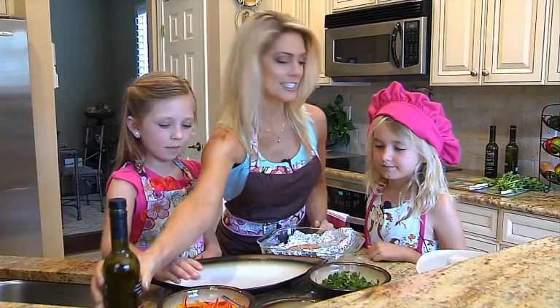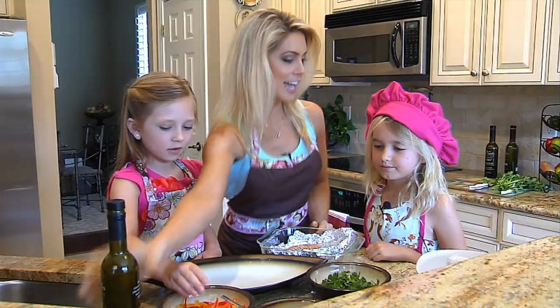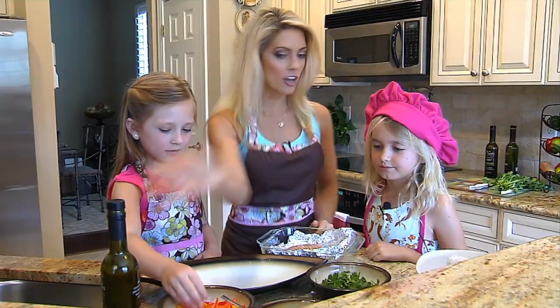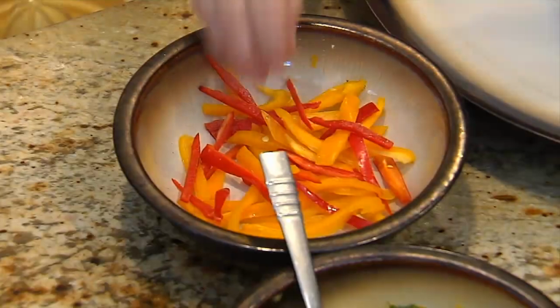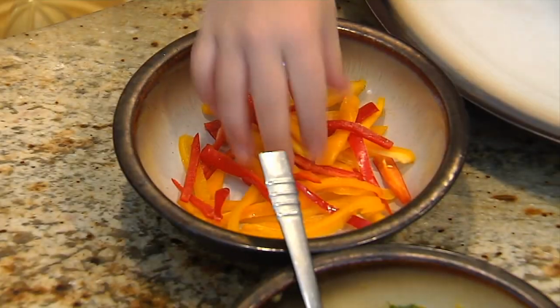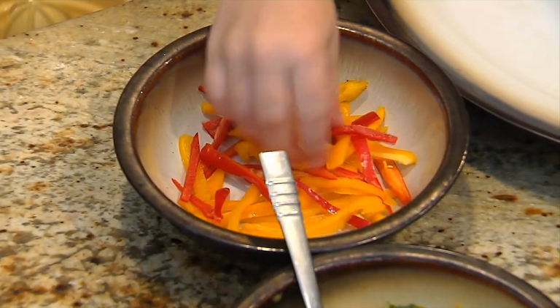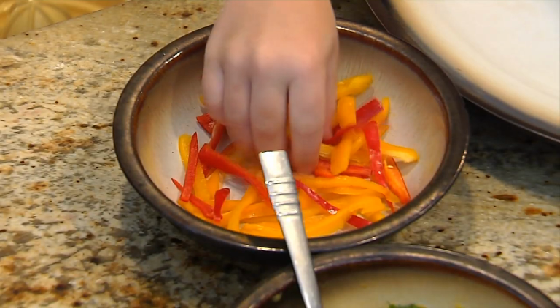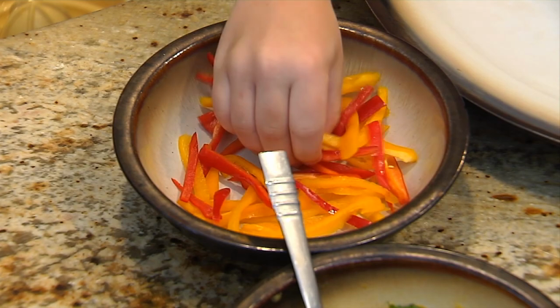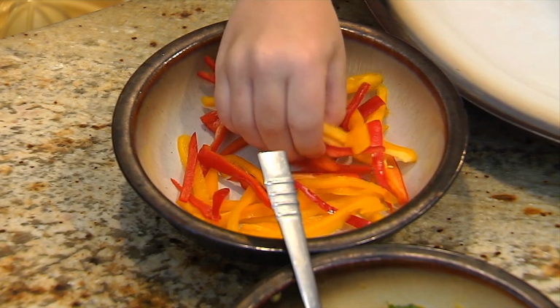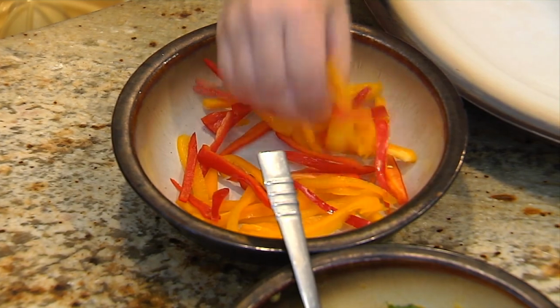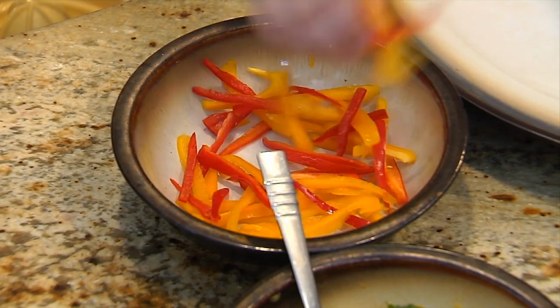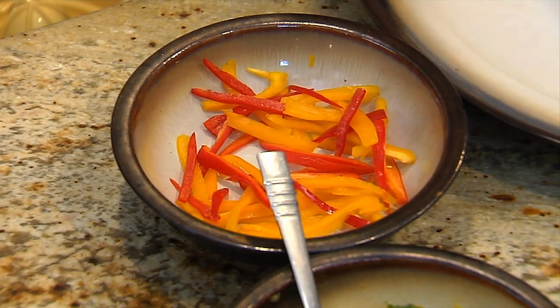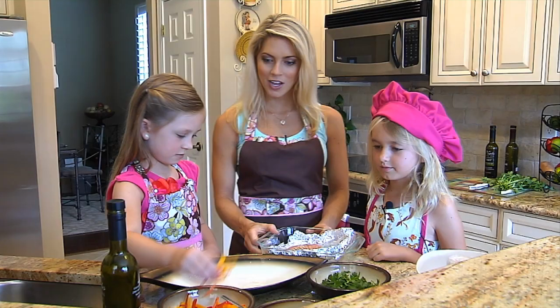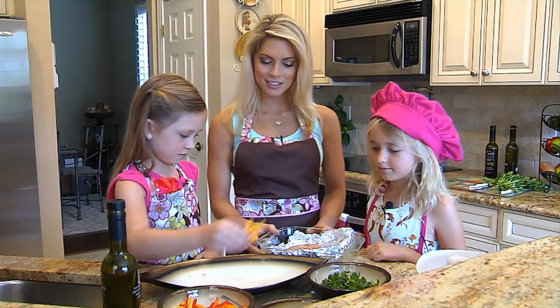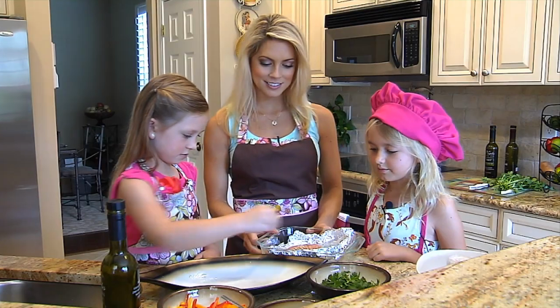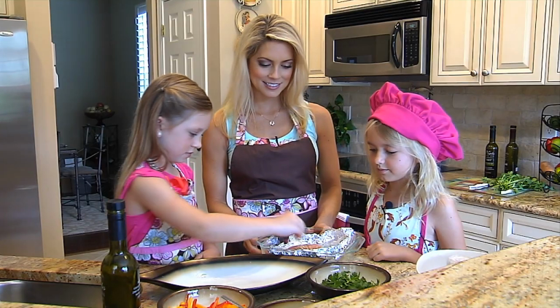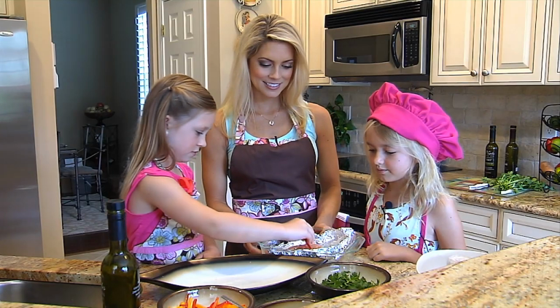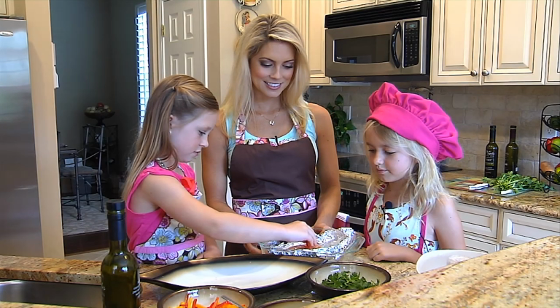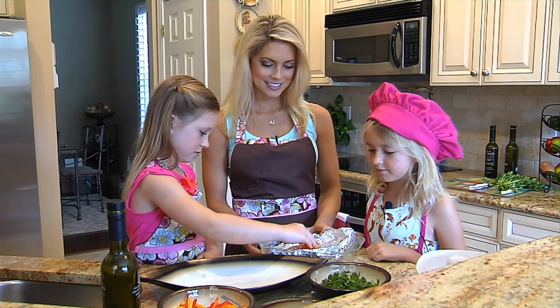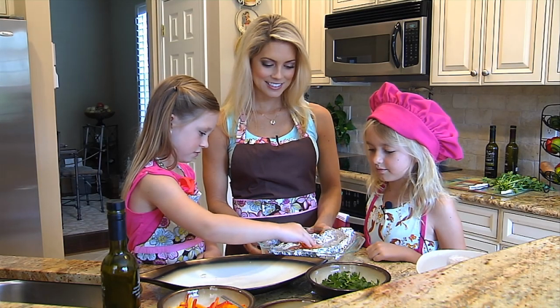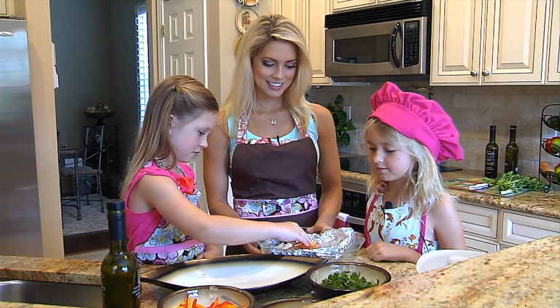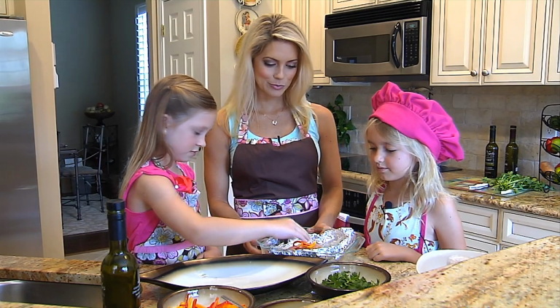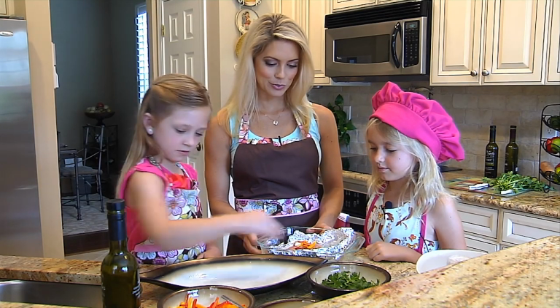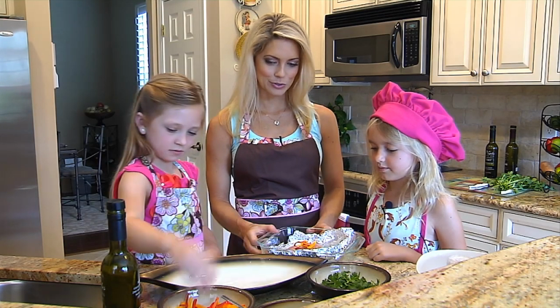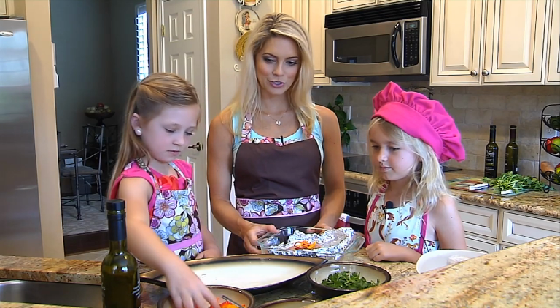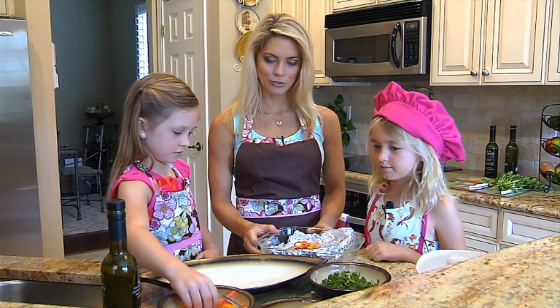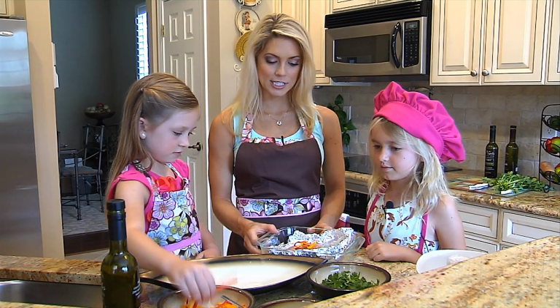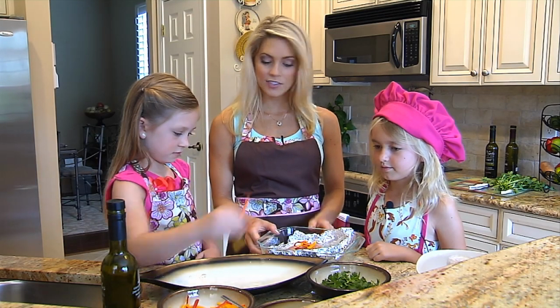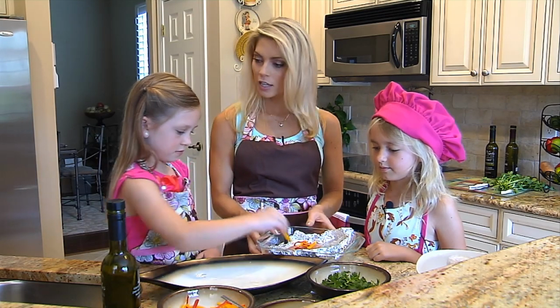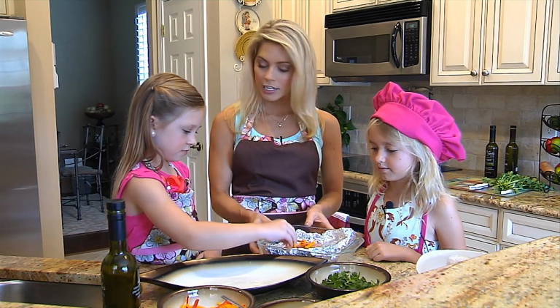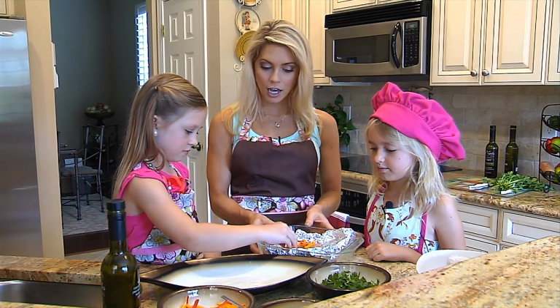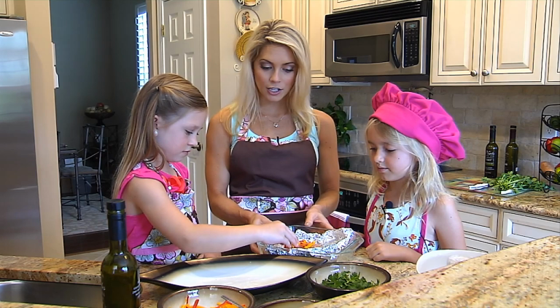We get to add all the garnishes, so let's have Peyton put some peppers on. Beautiful, this gives it a lot of color.